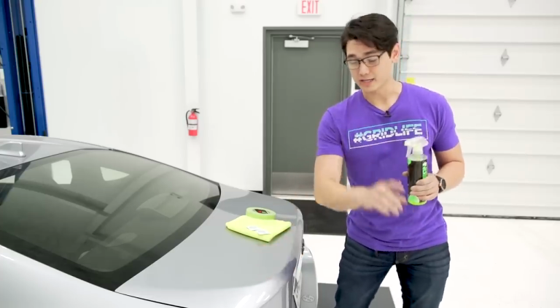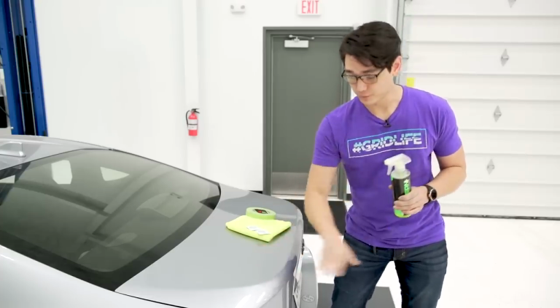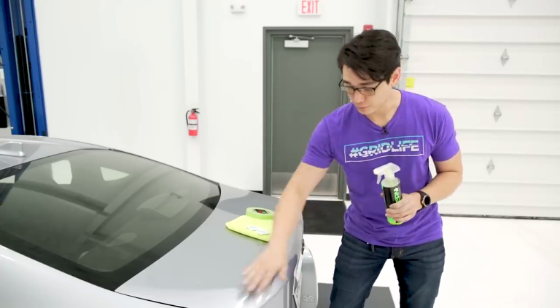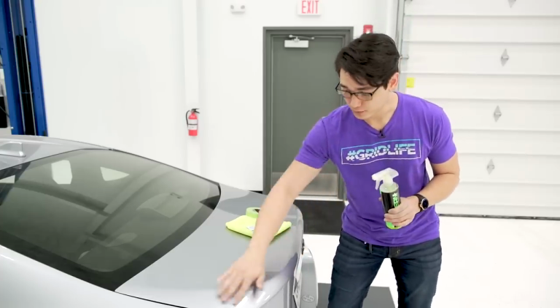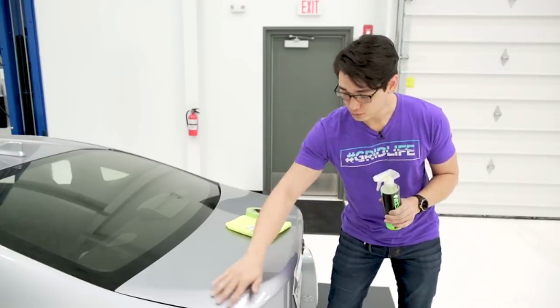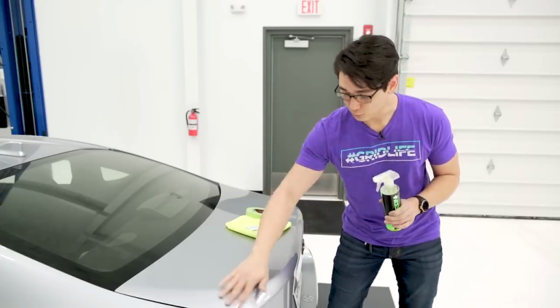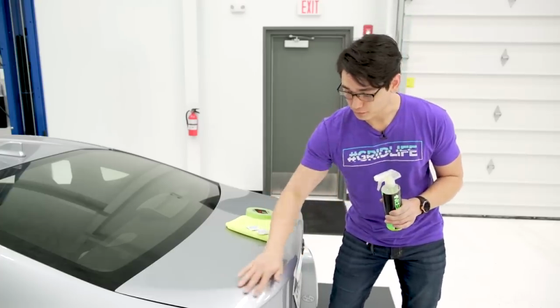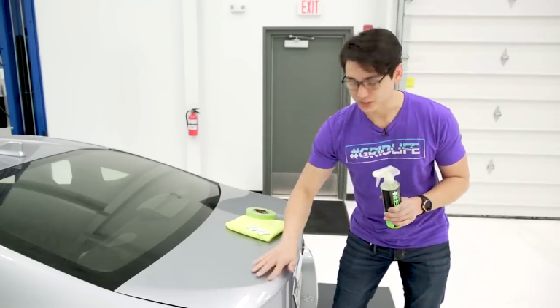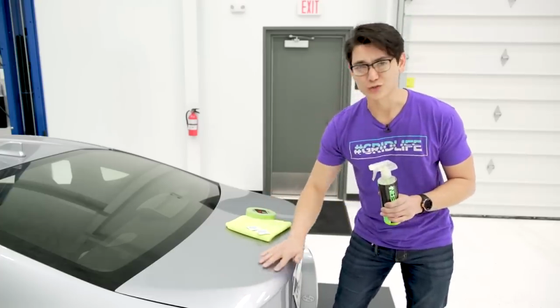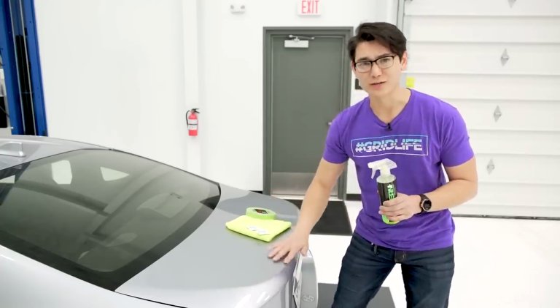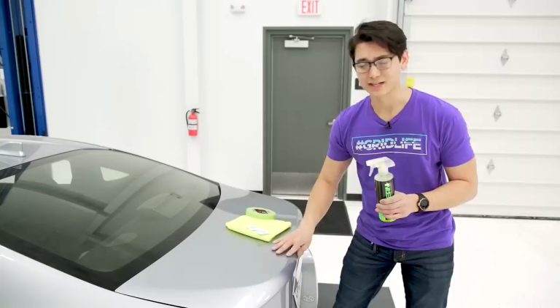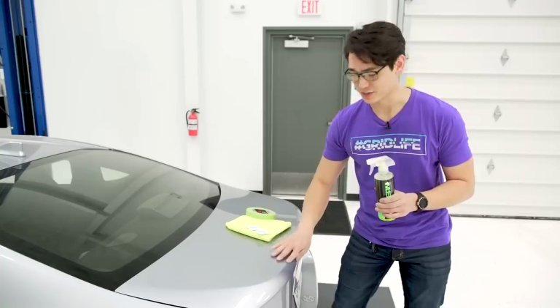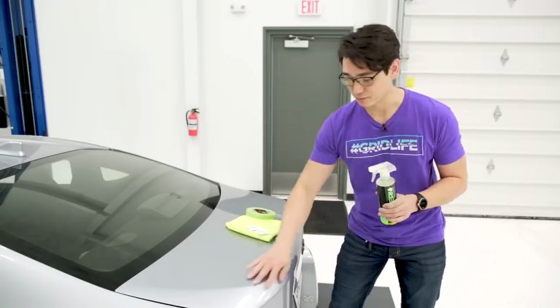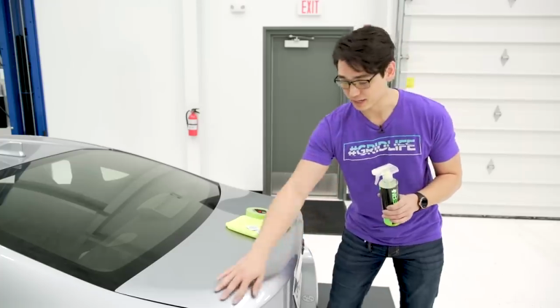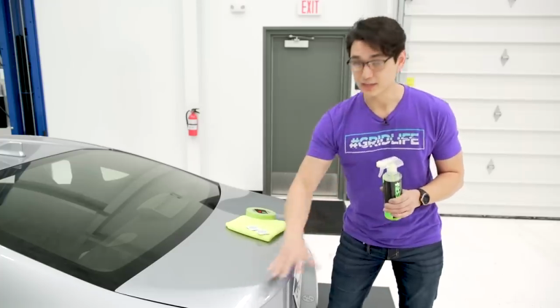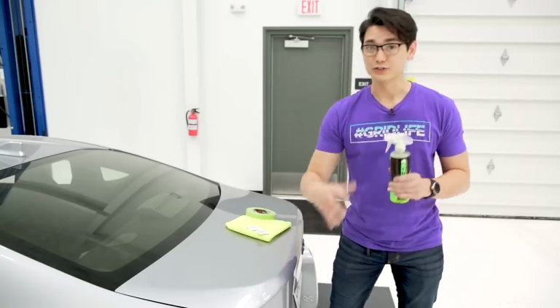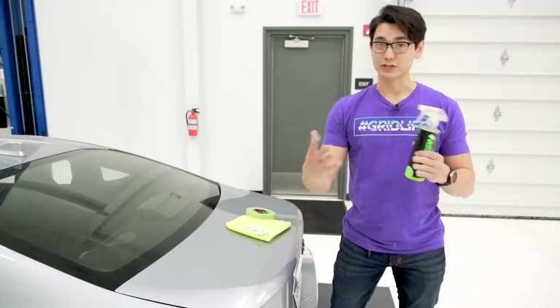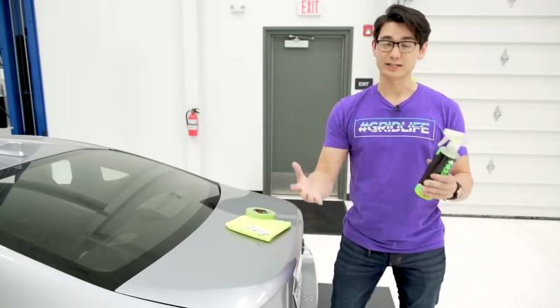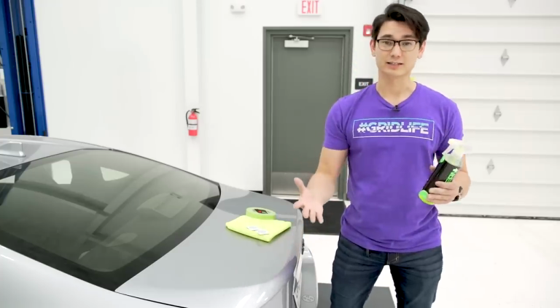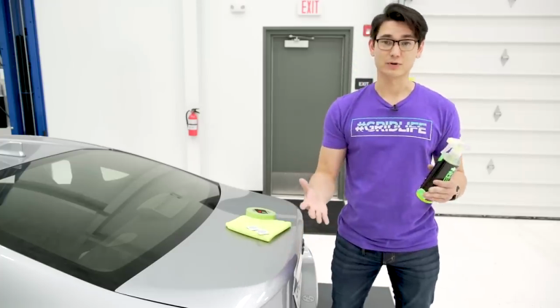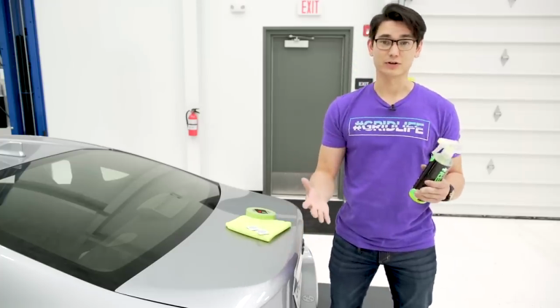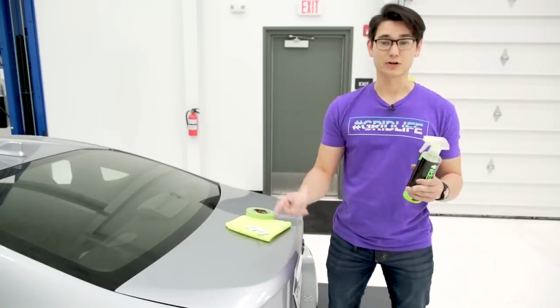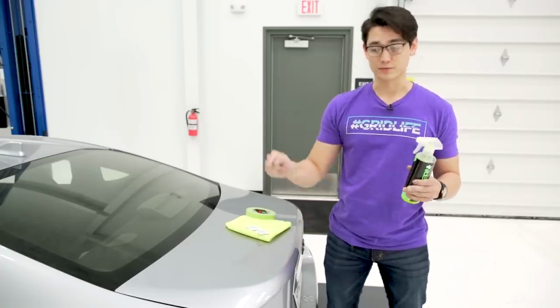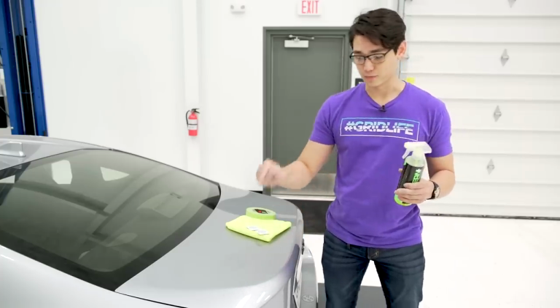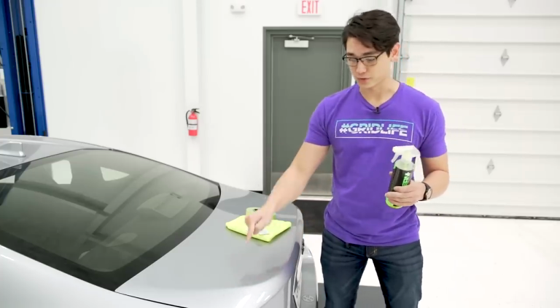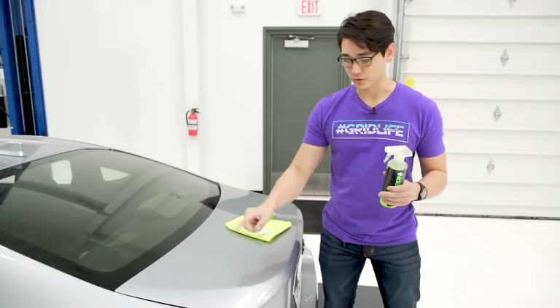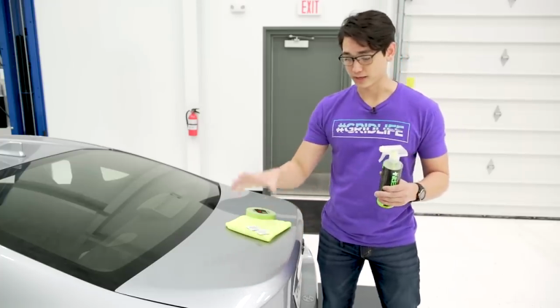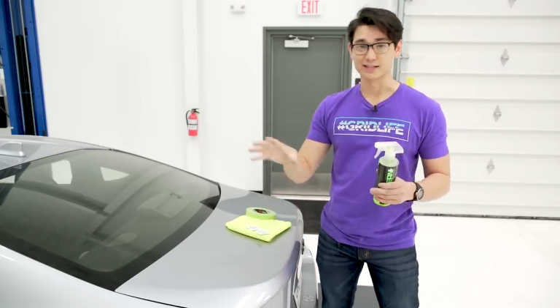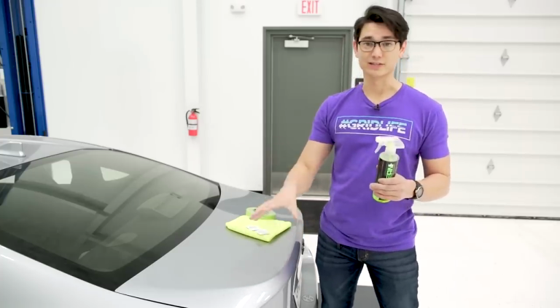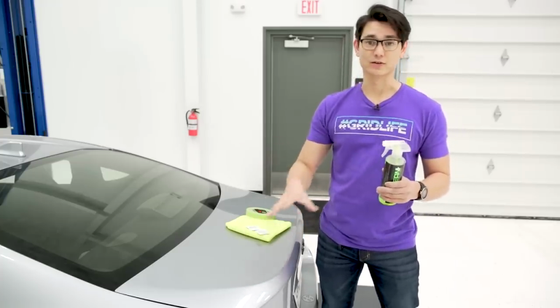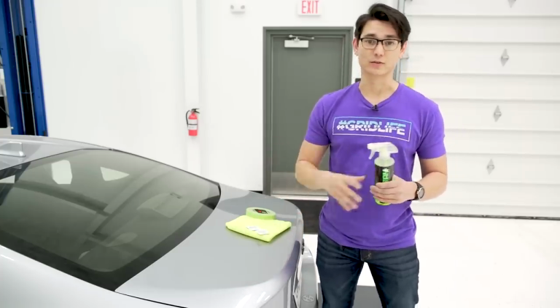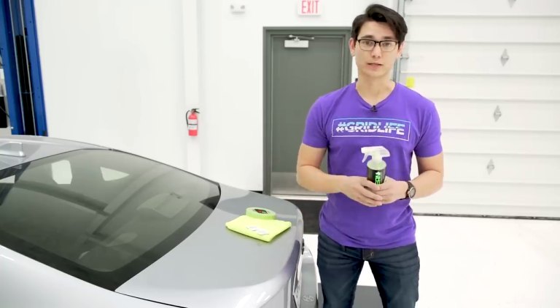If you feel rough marks or dirt embedded into your paint, it's a good idea to clay bar your car before you go ahead and install the wing.